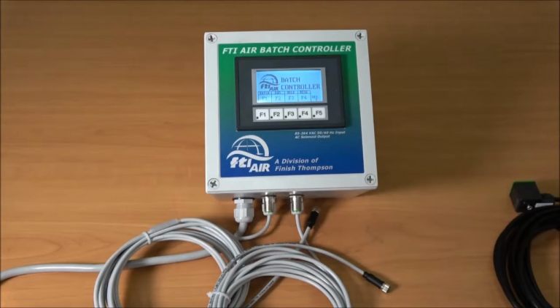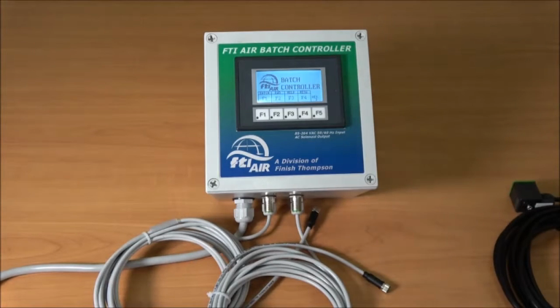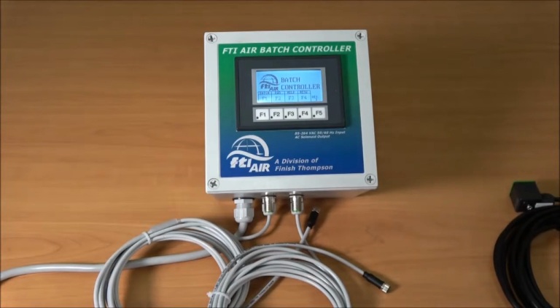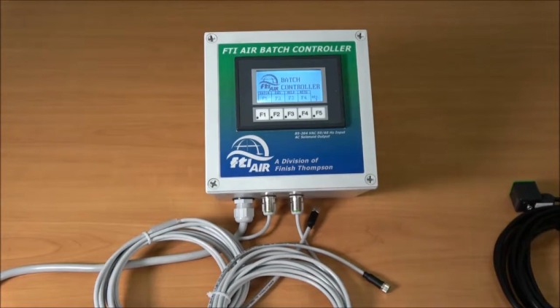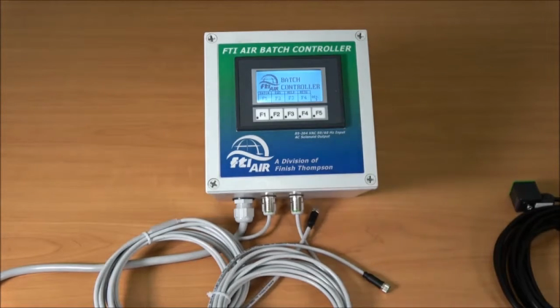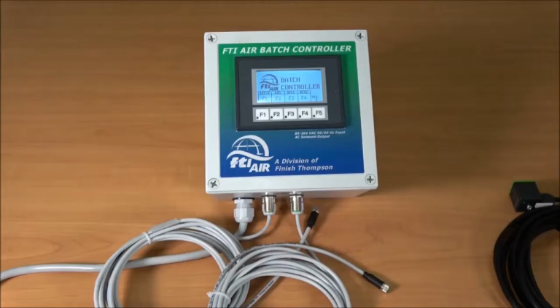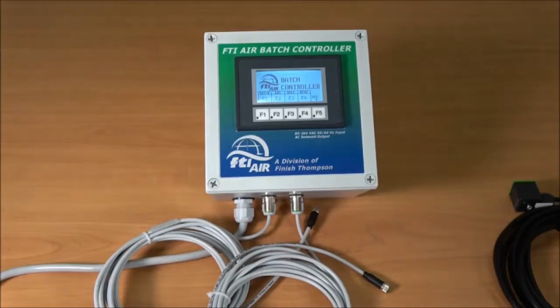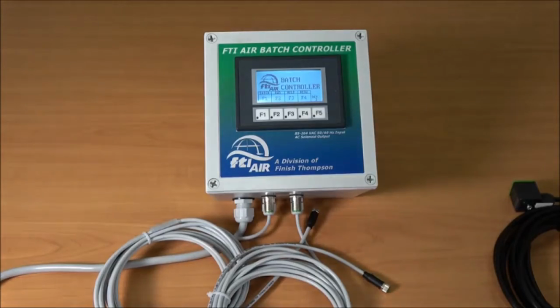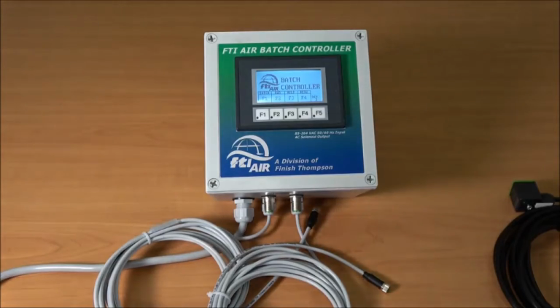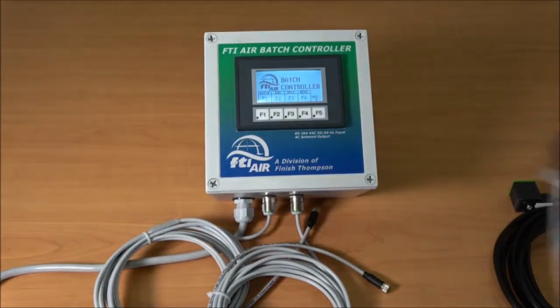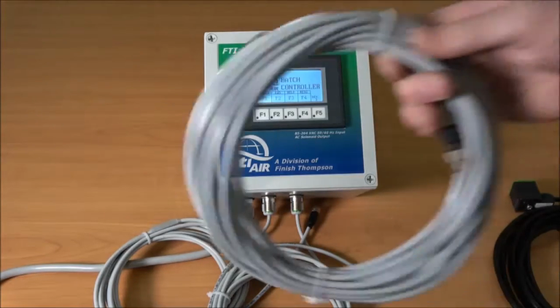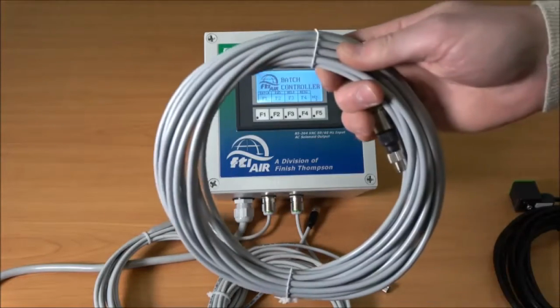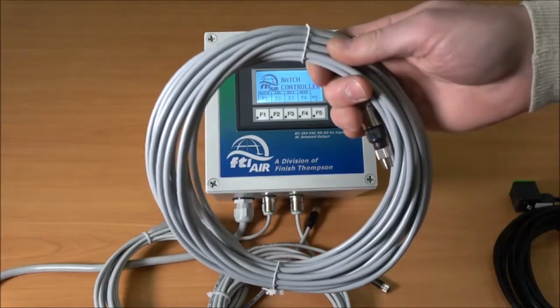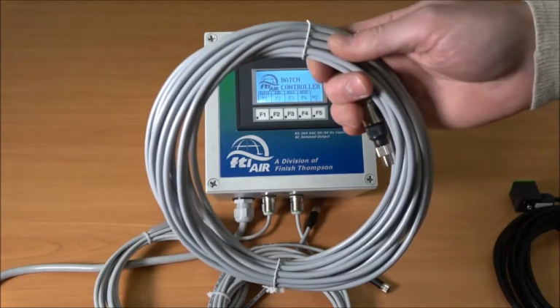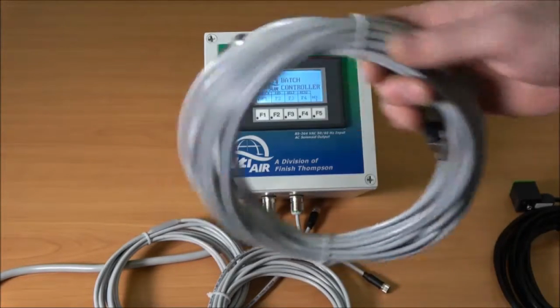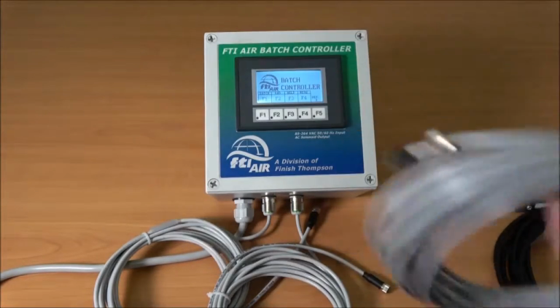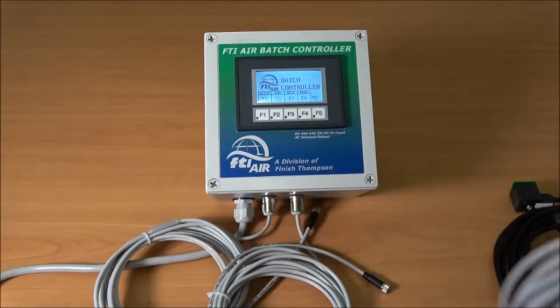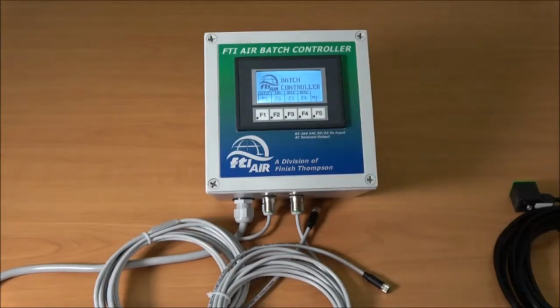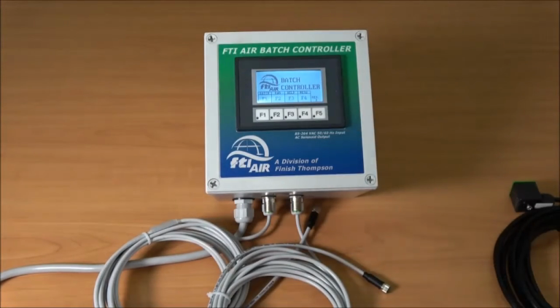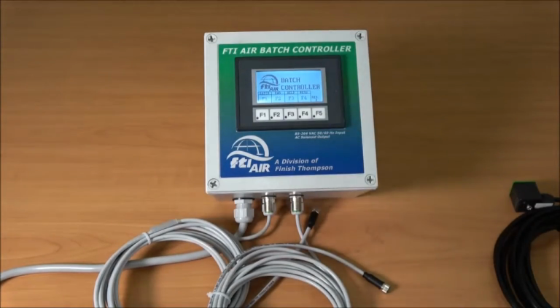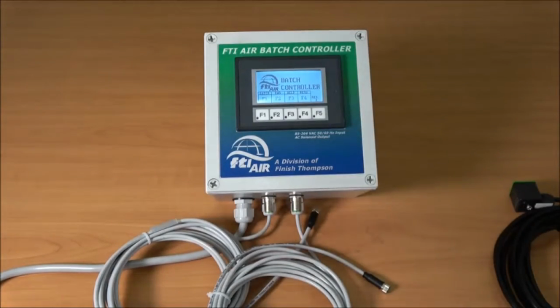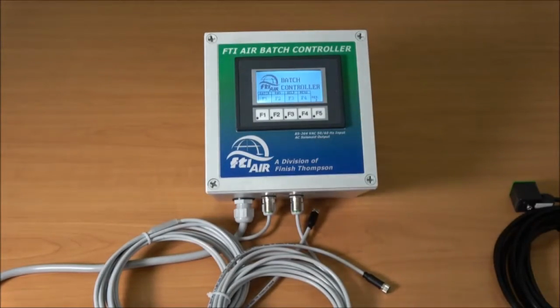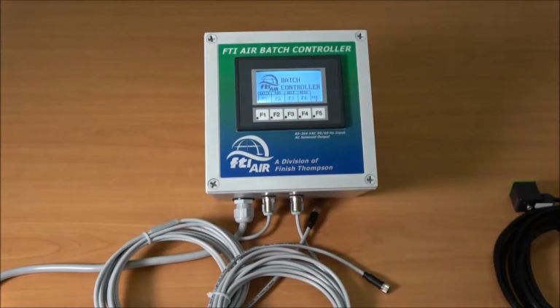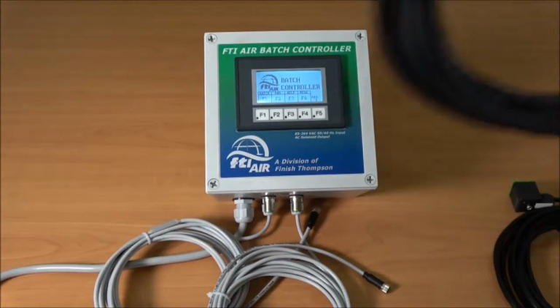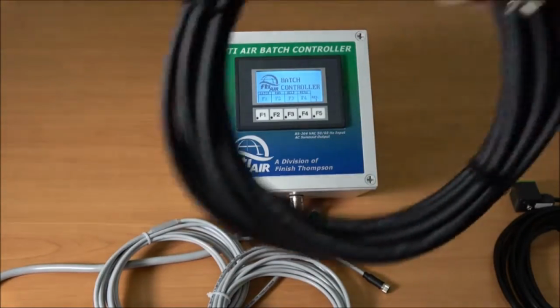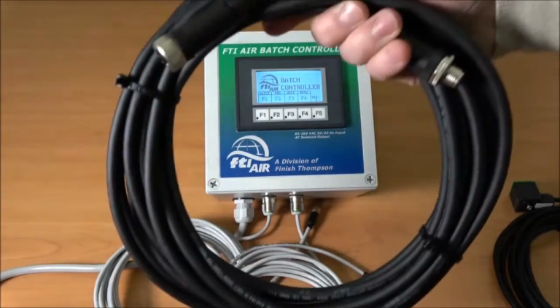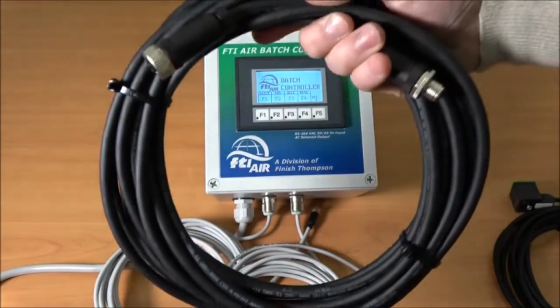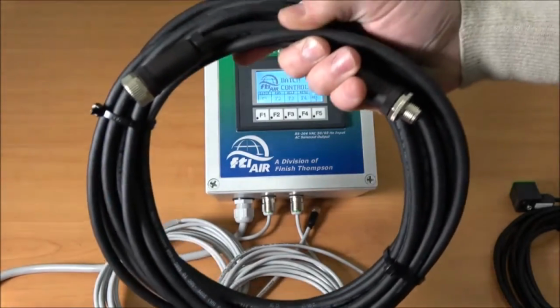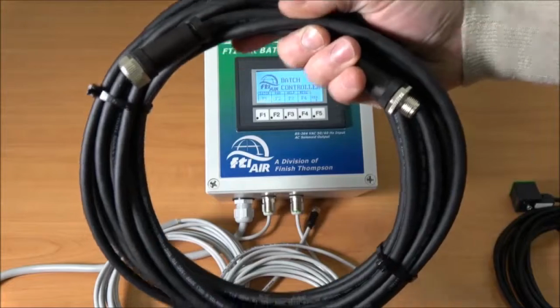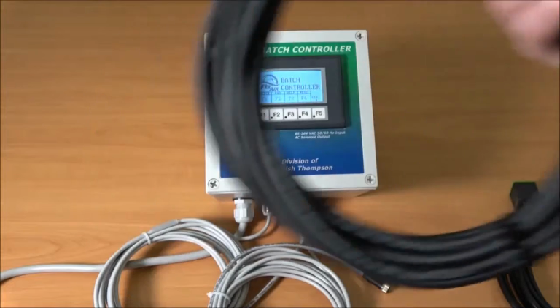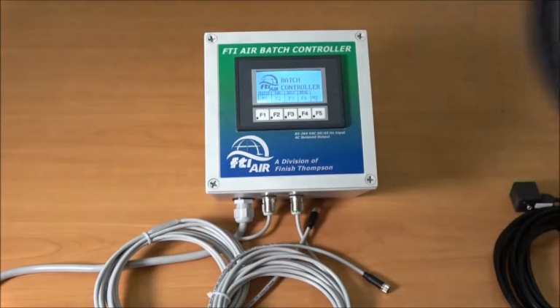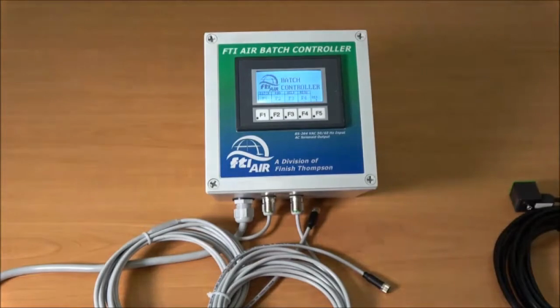Also available are extension cables for each proximity sensor and the solenoid.